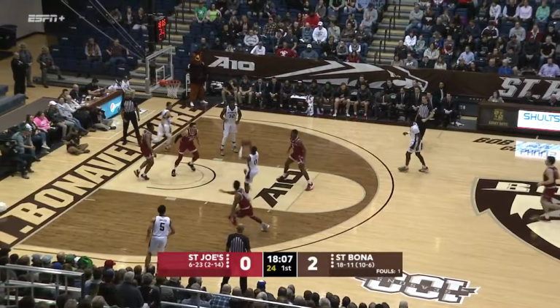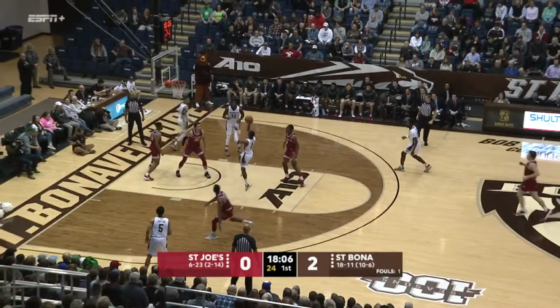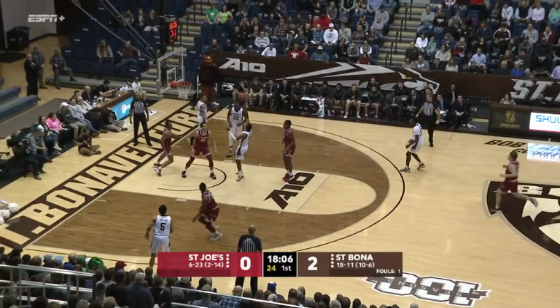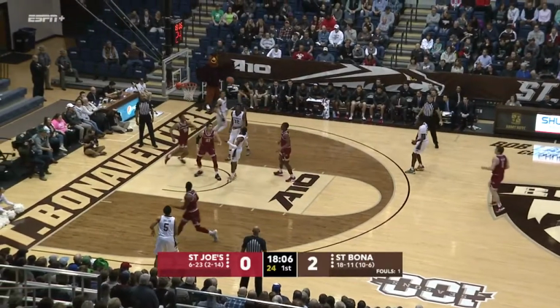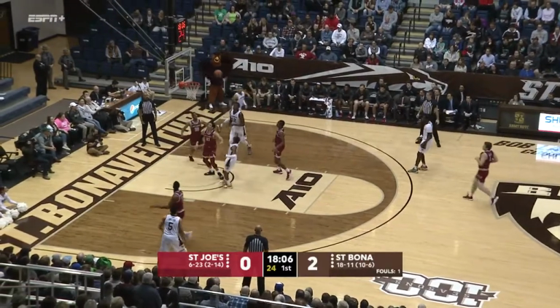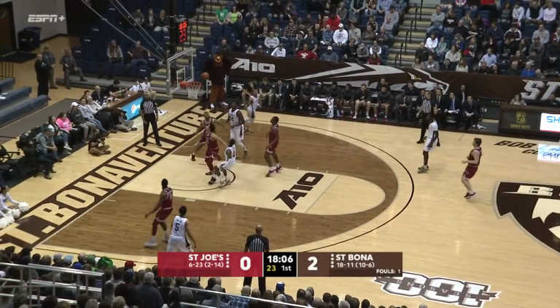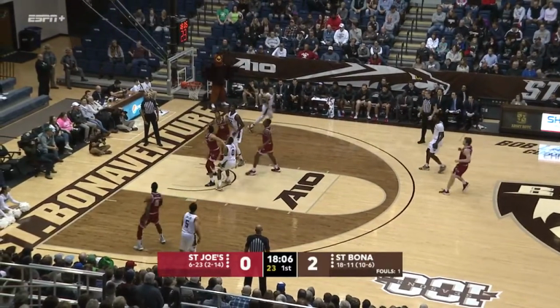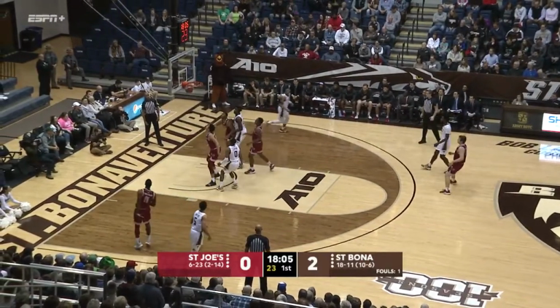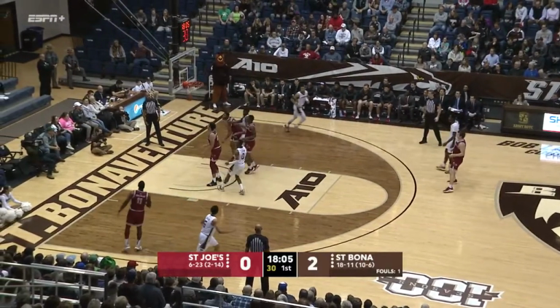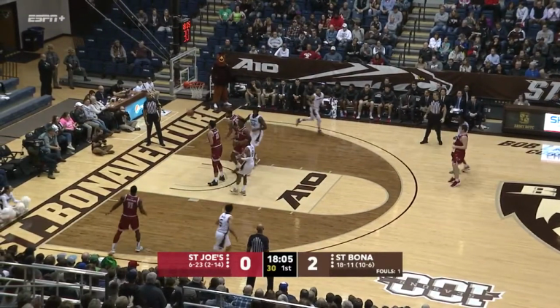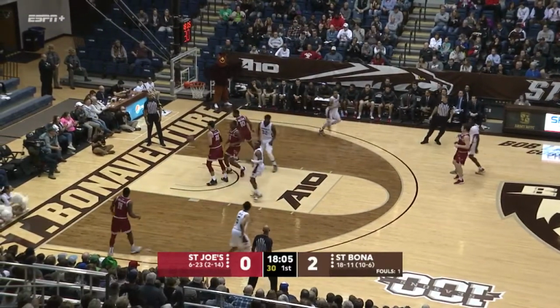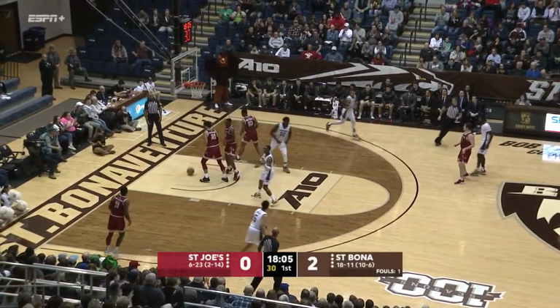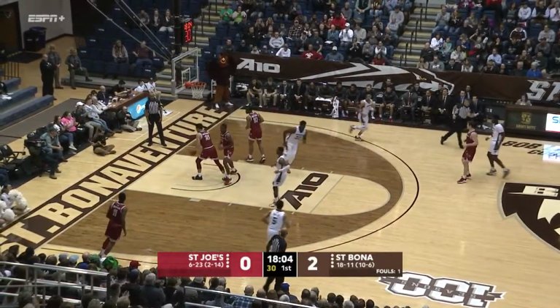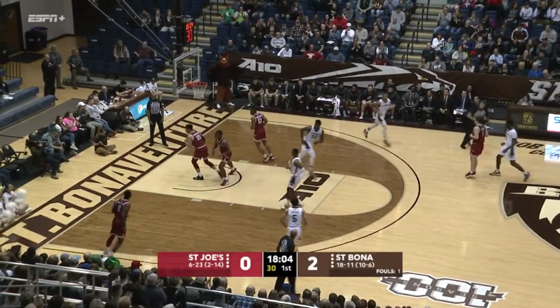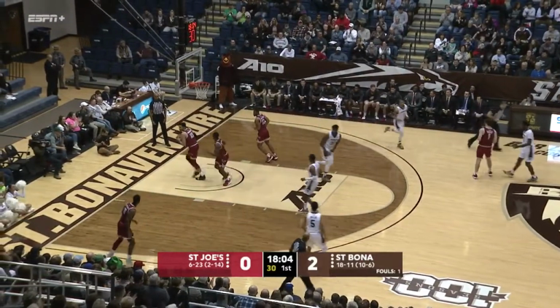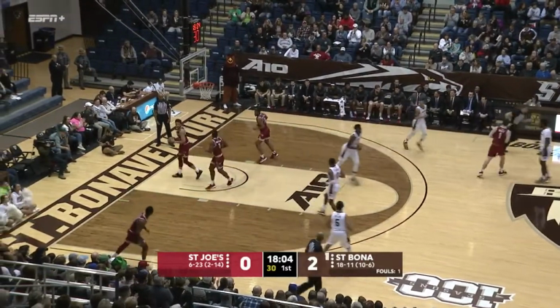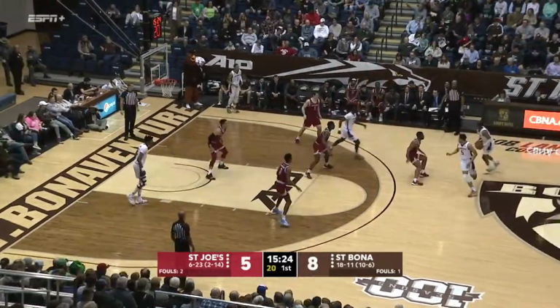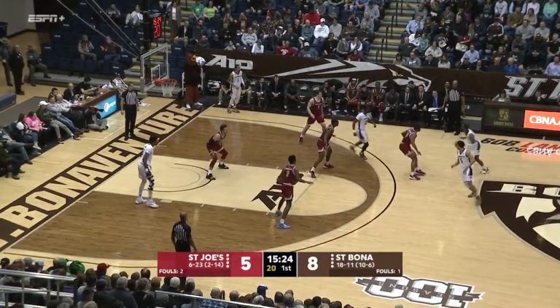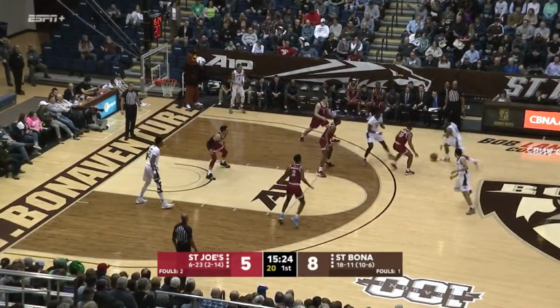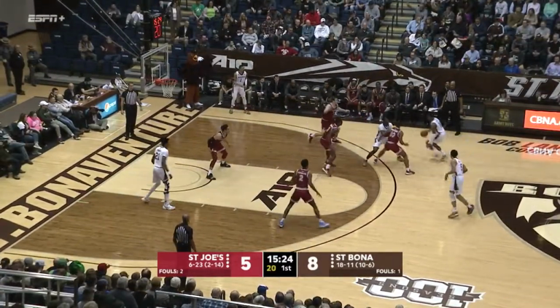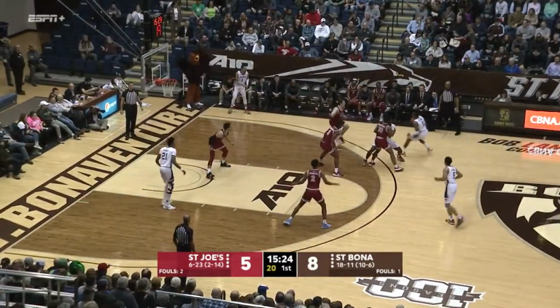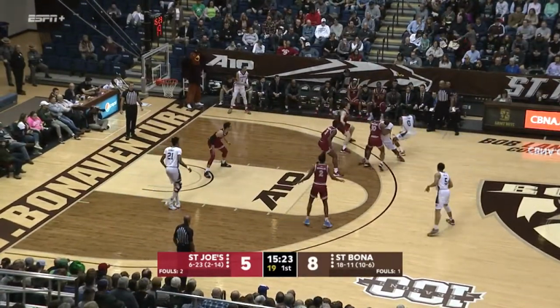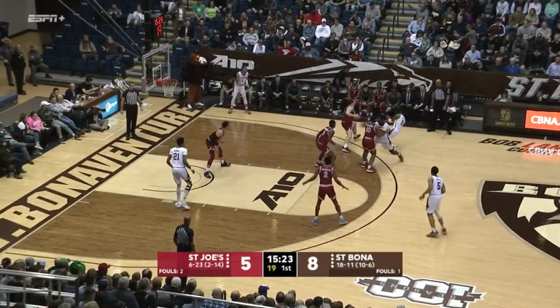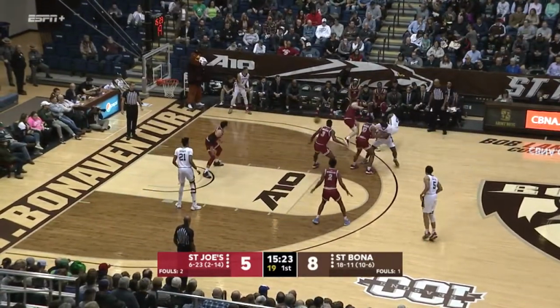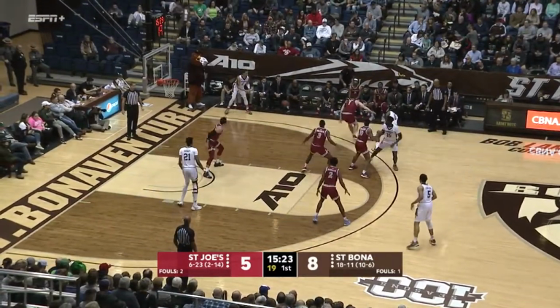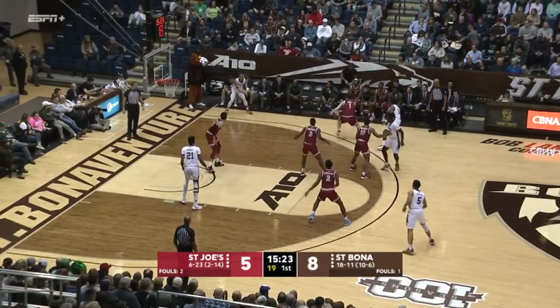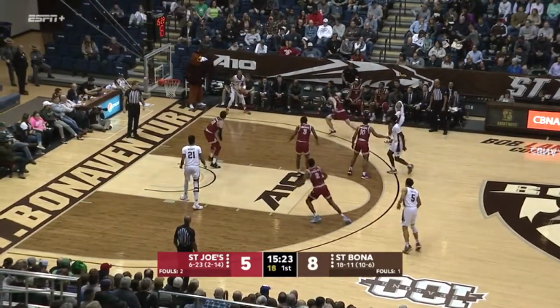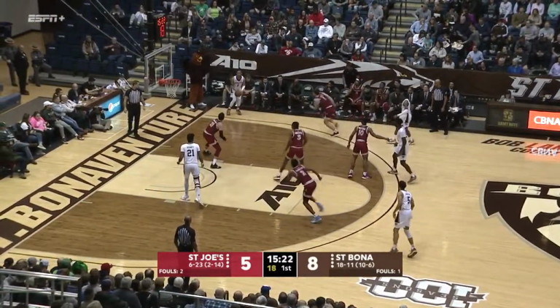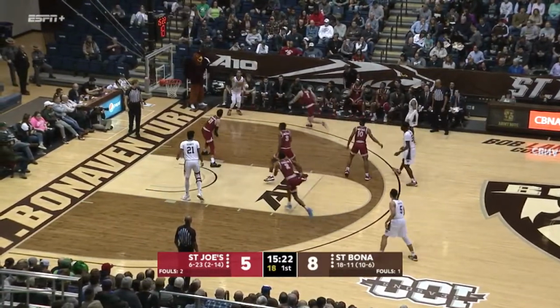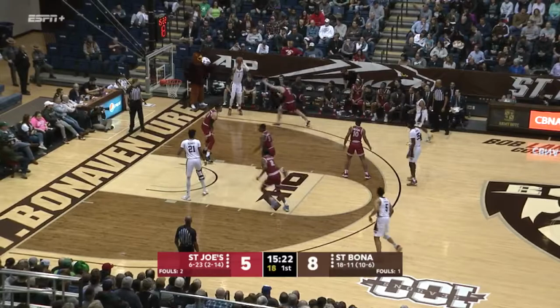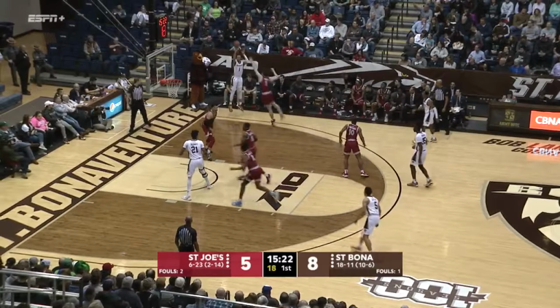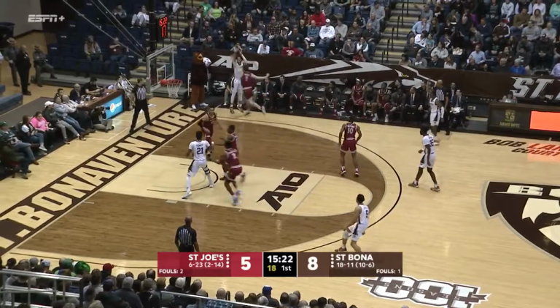Lofton with a floater. That's pretty. St. Joe's, they're missing five players who are not in uniform.